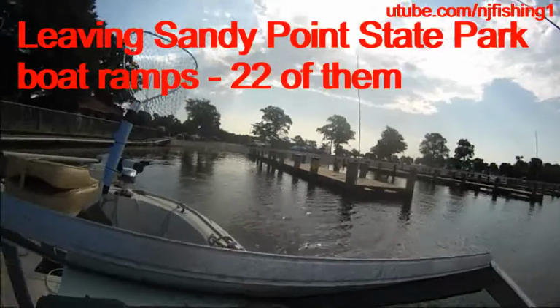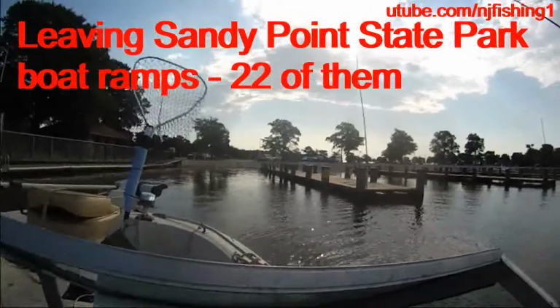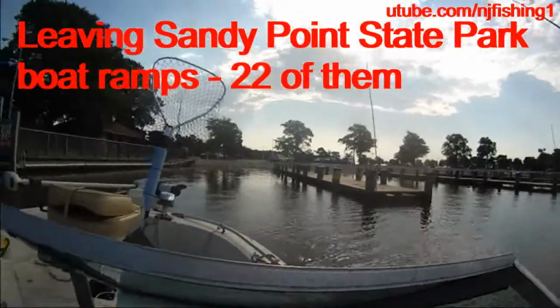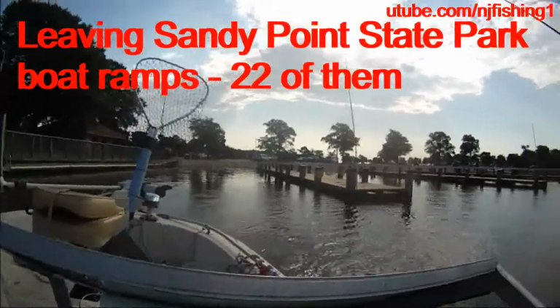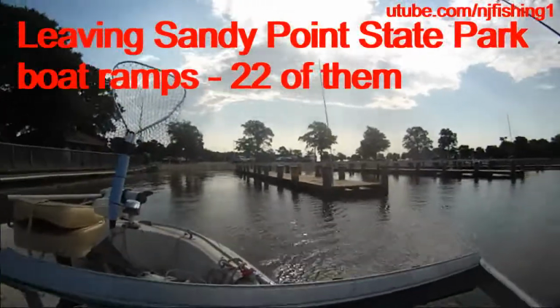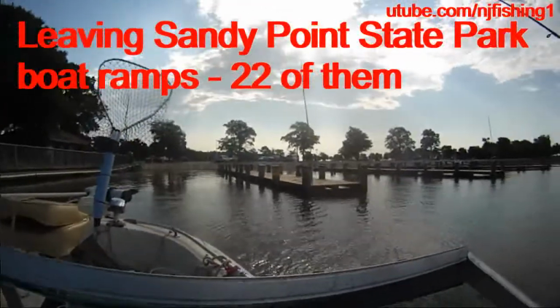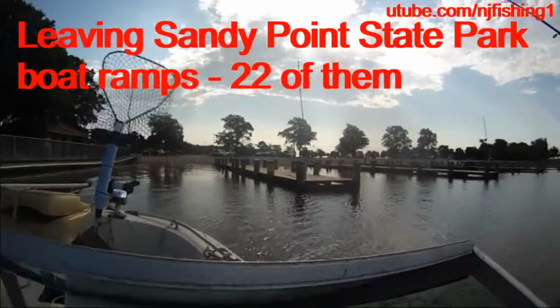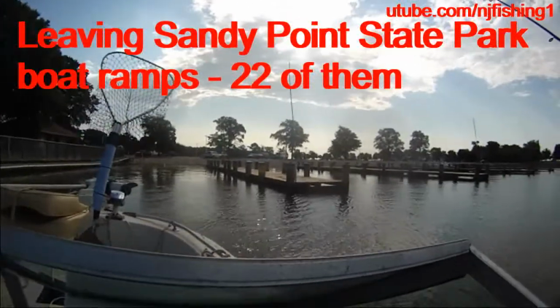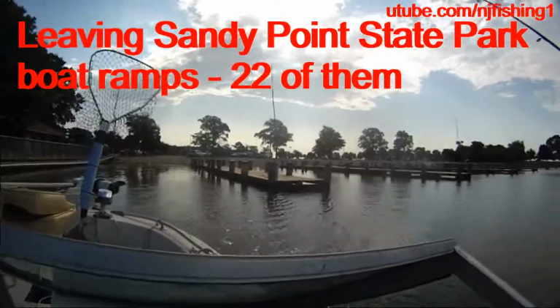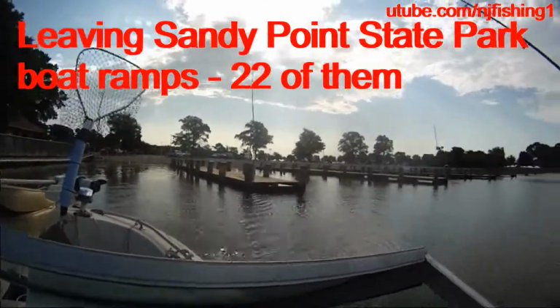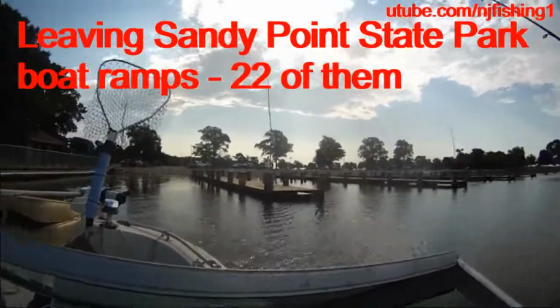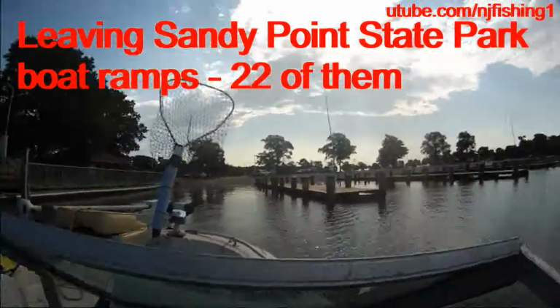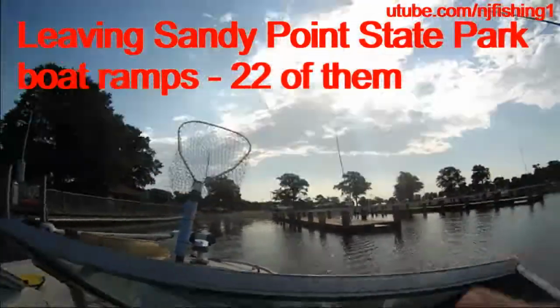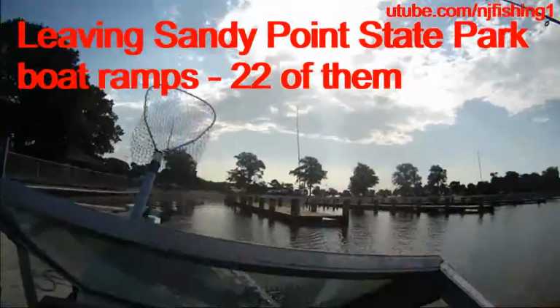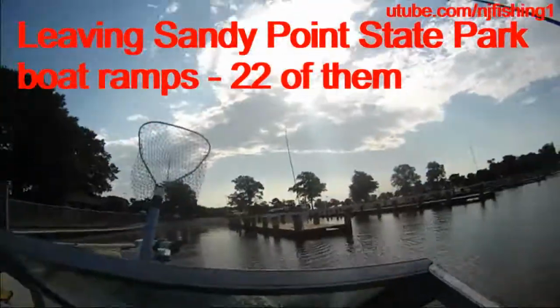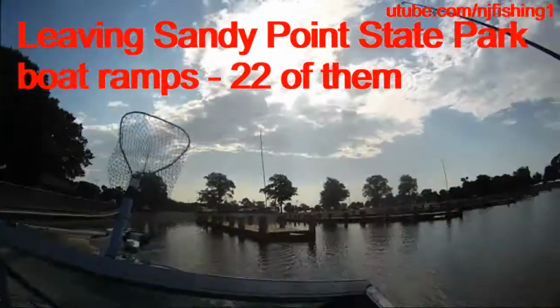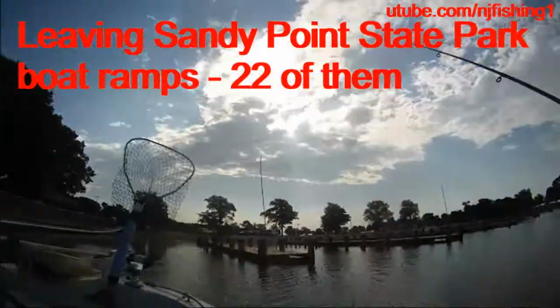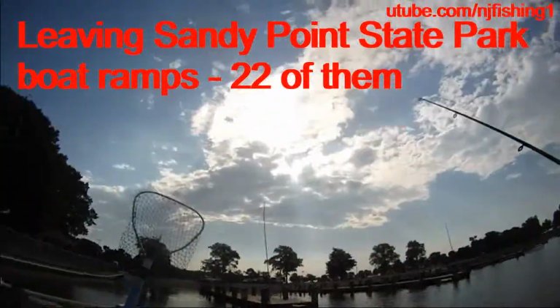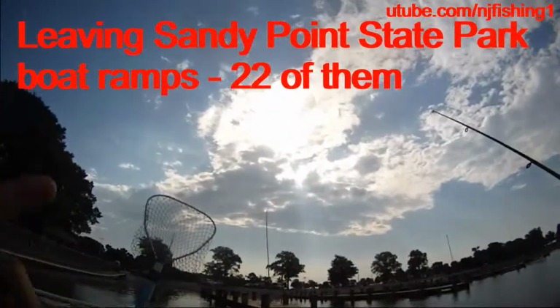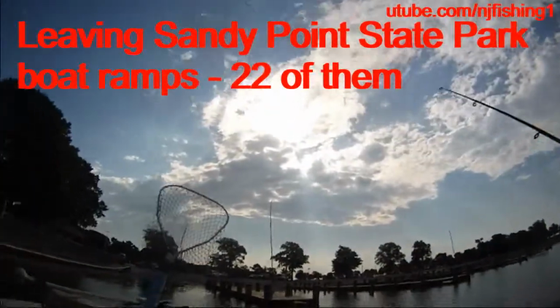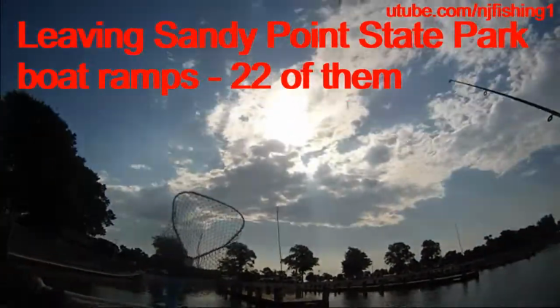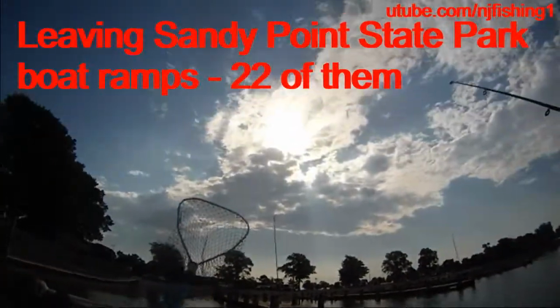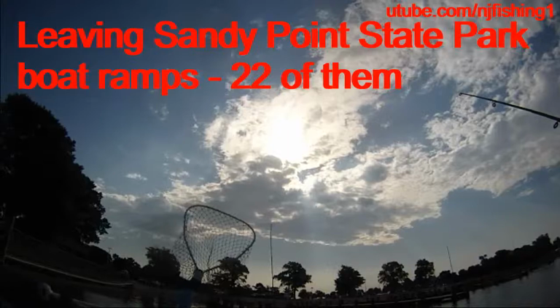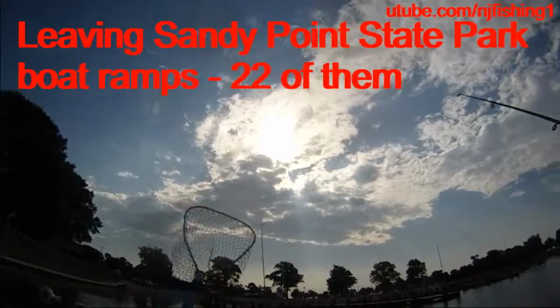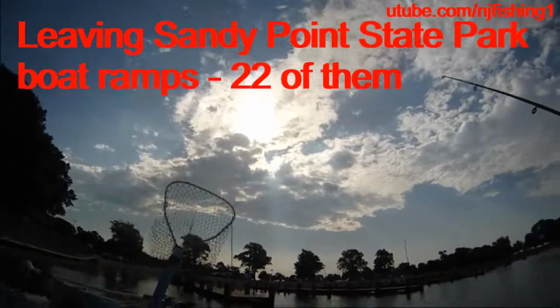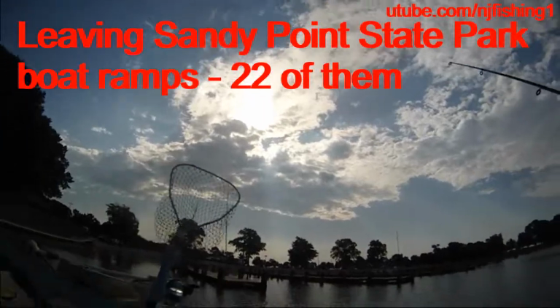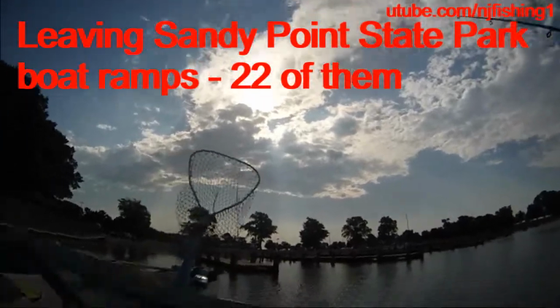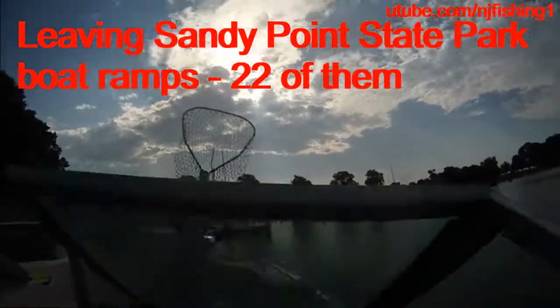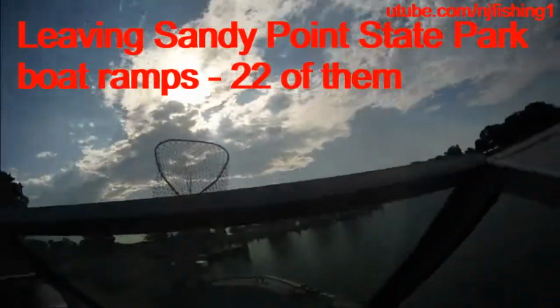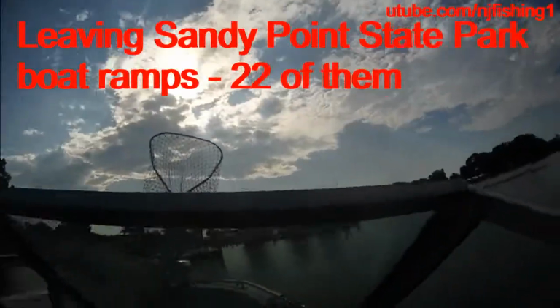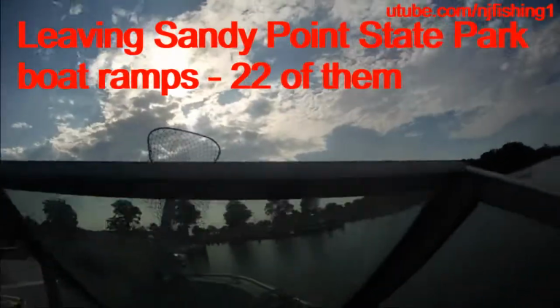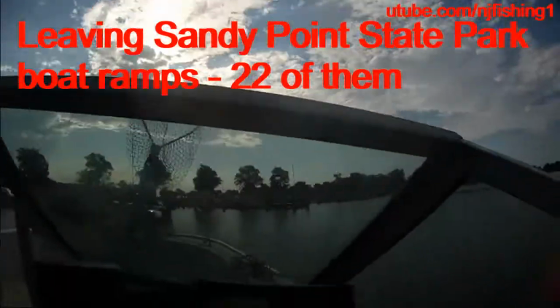We can catch some big fish. Wow, that cloud saved the day — otherwise it's very difficult.